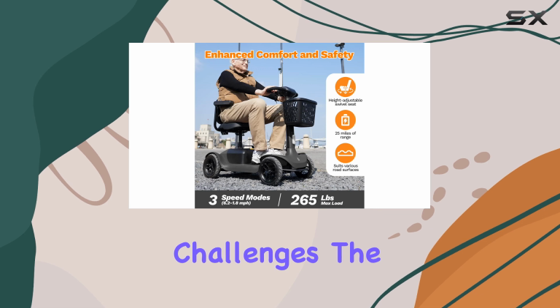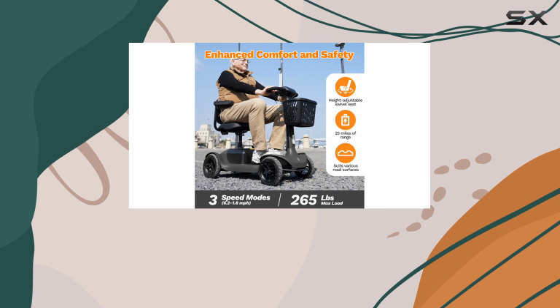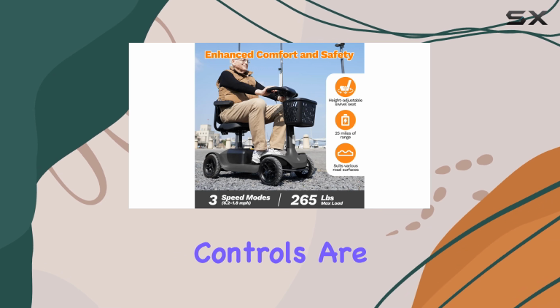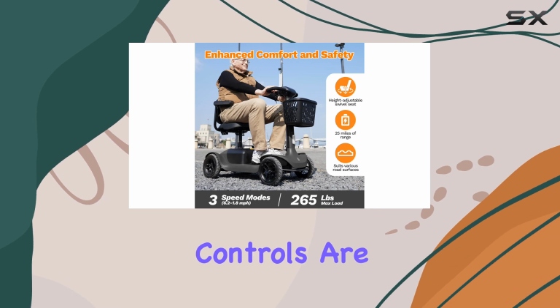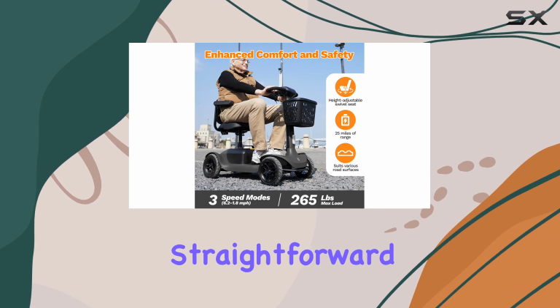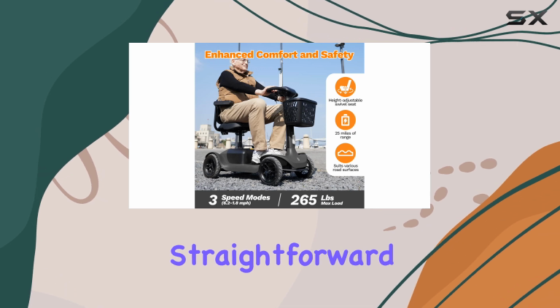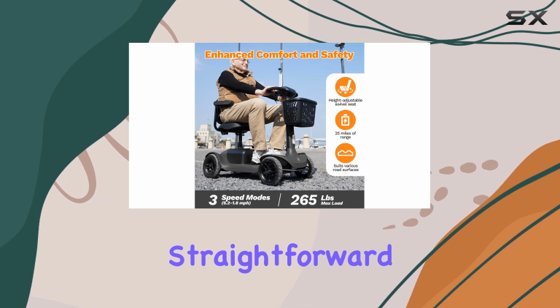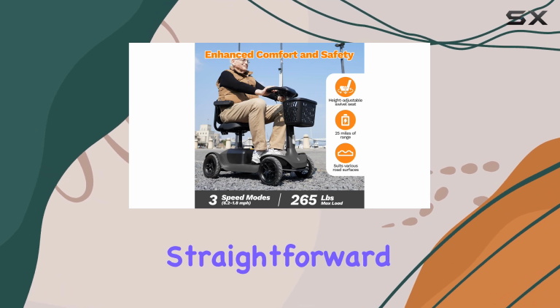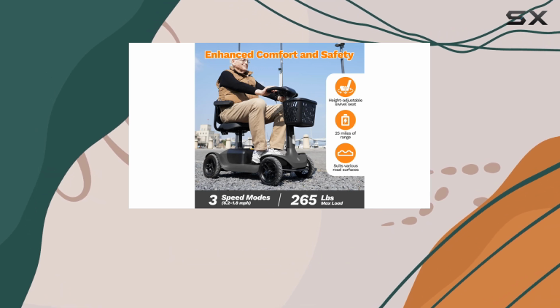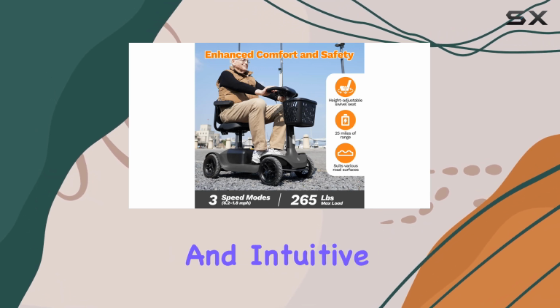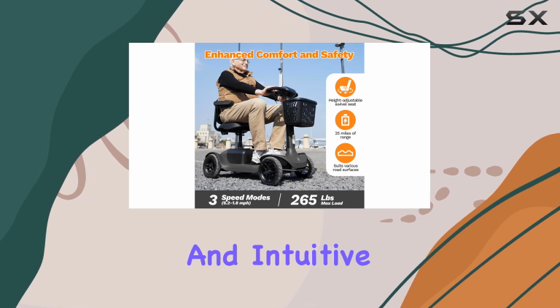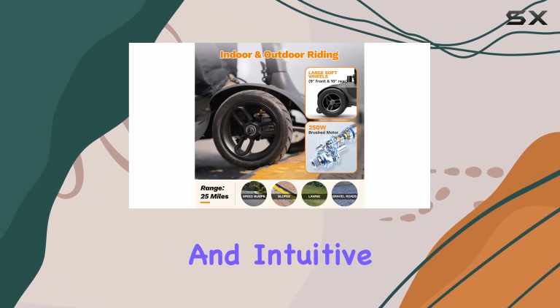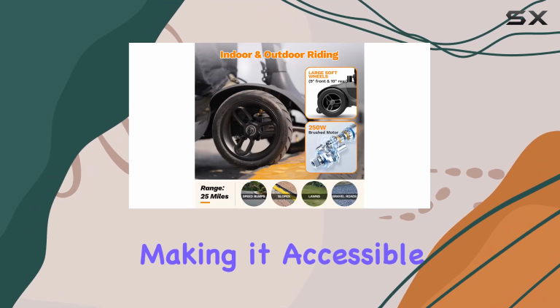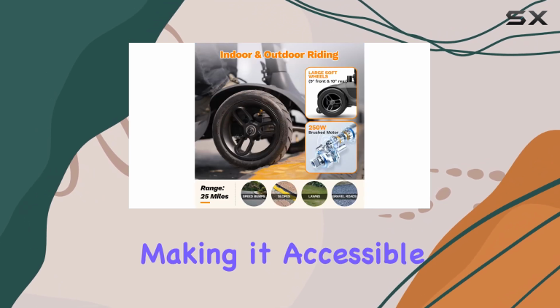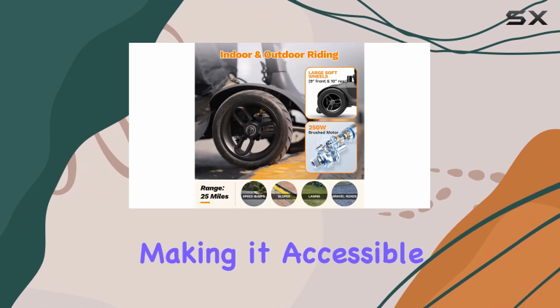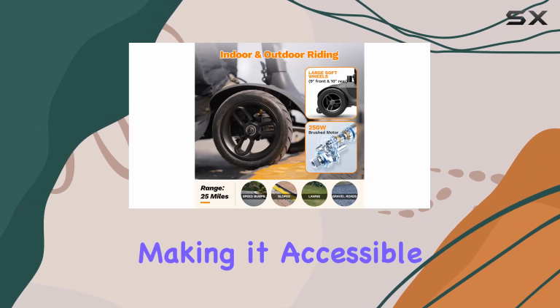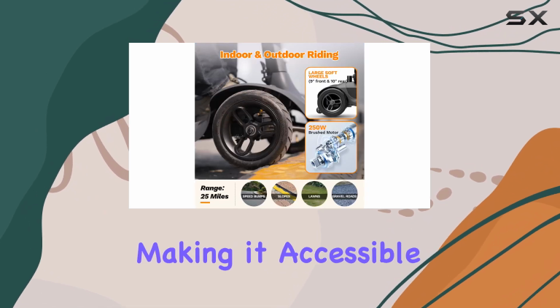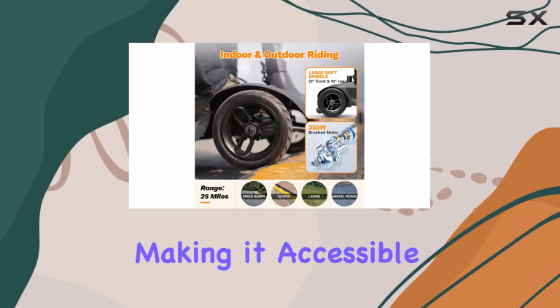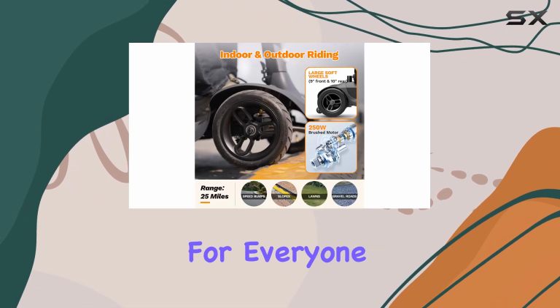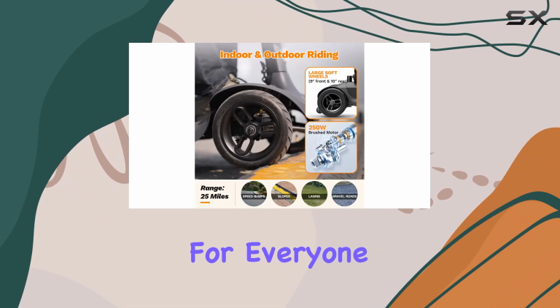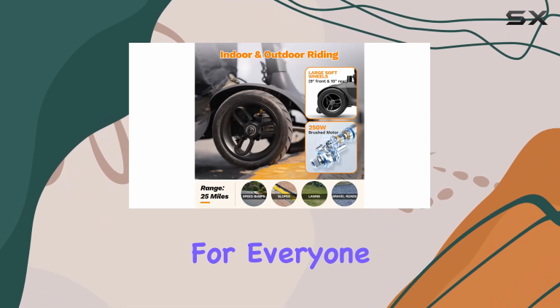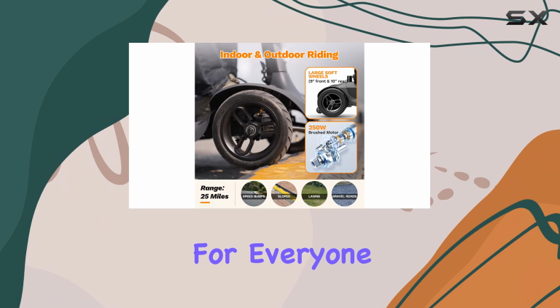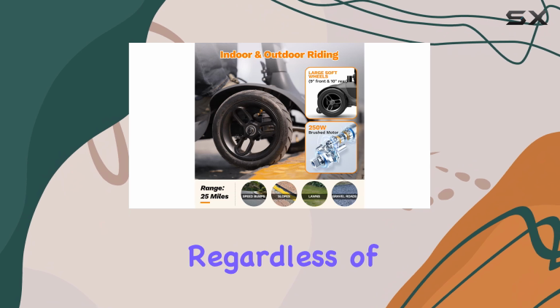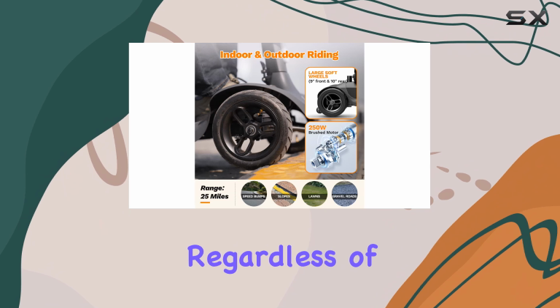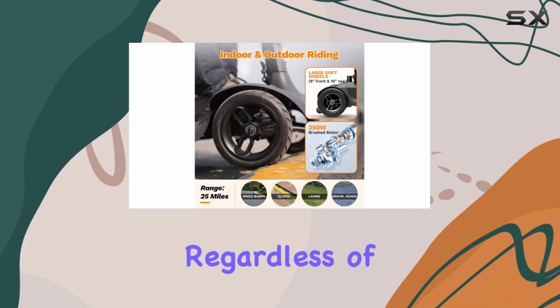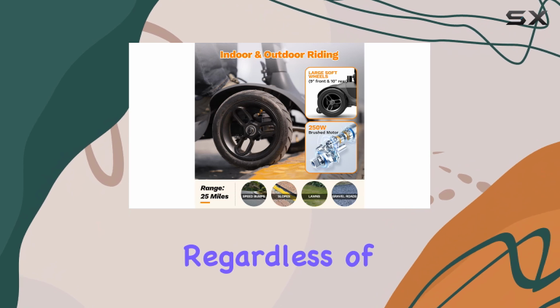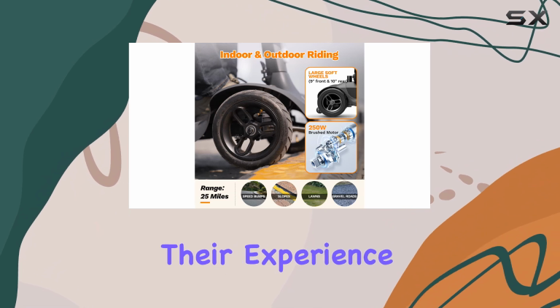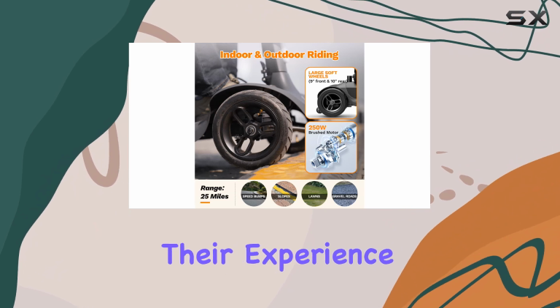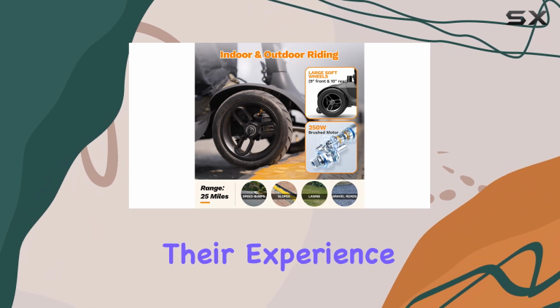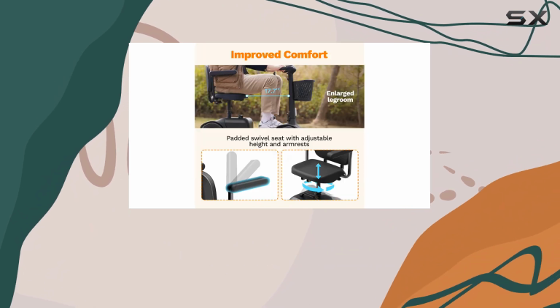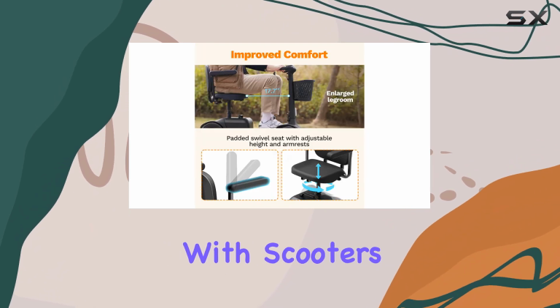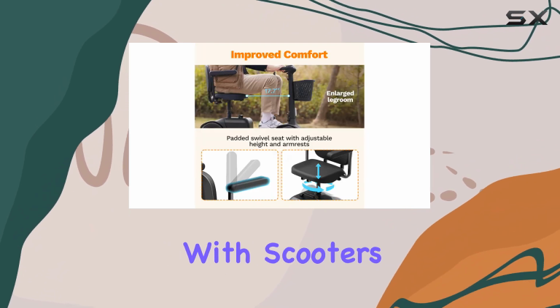The controls are straightforward and intuitive, making it accessible for everyone, regardless of their experience with scooters.